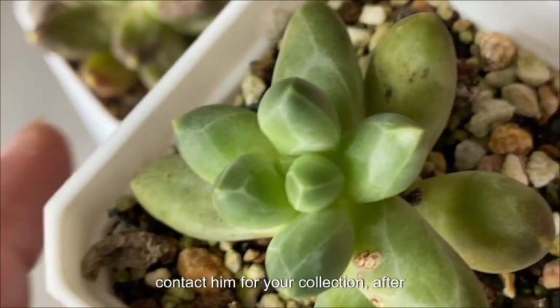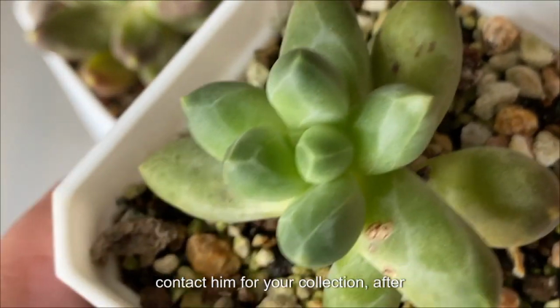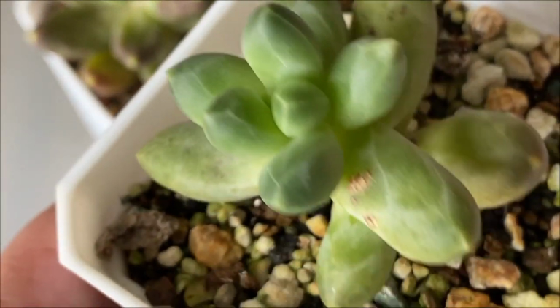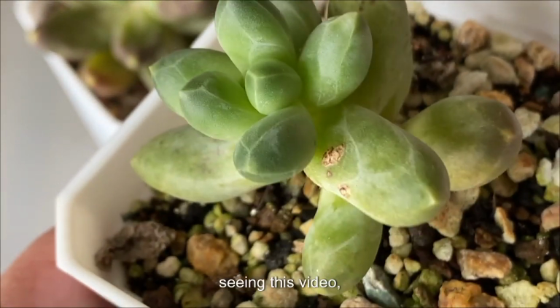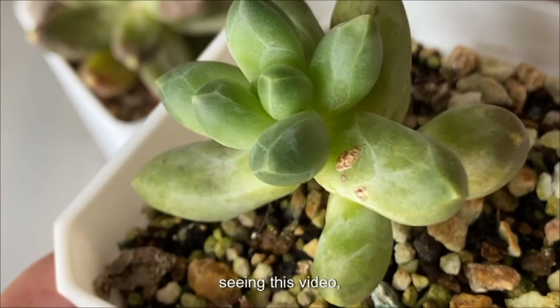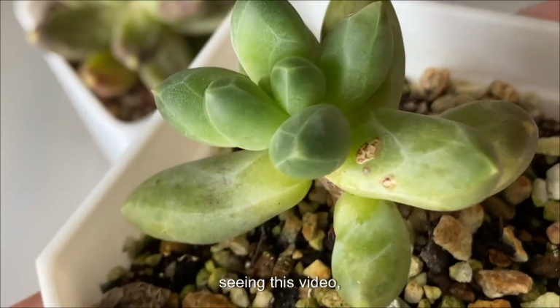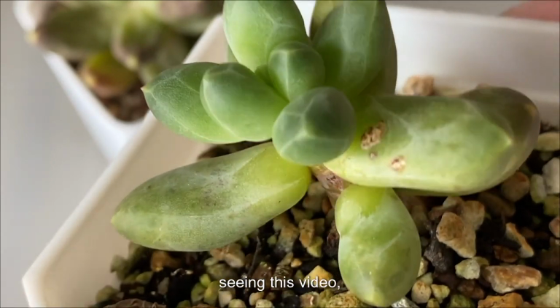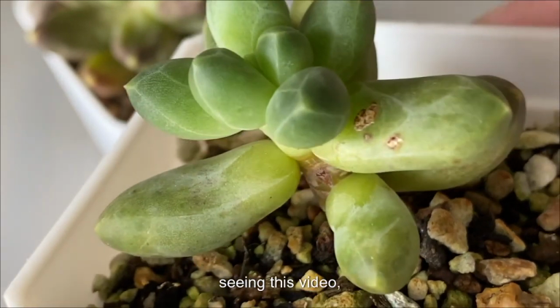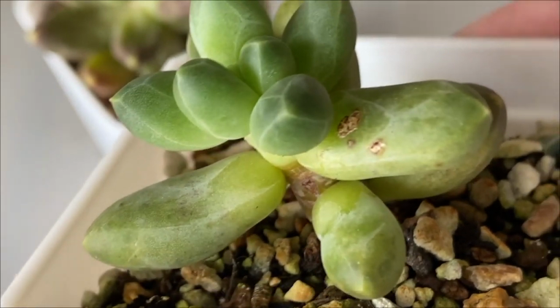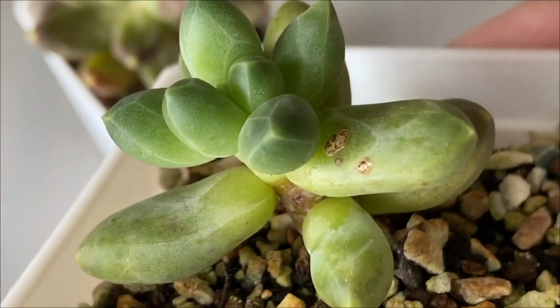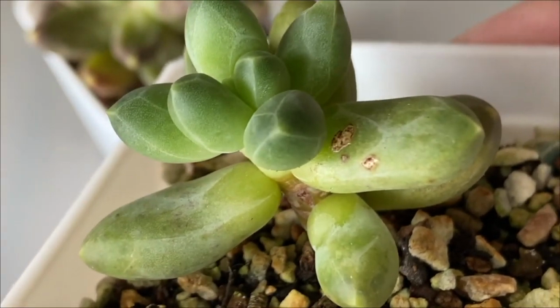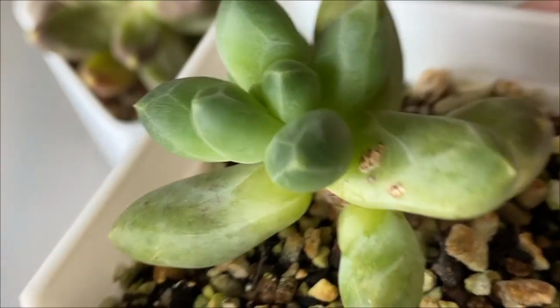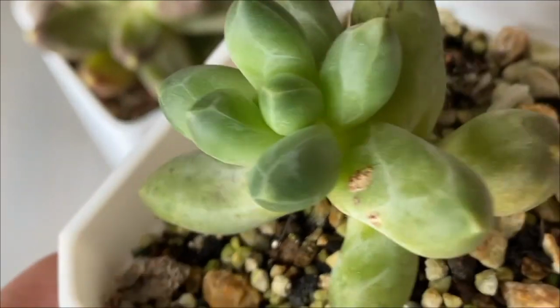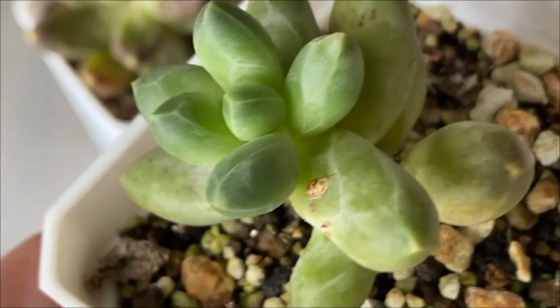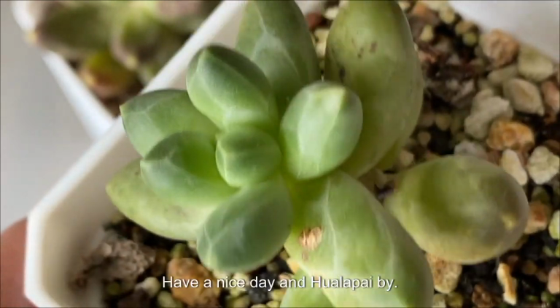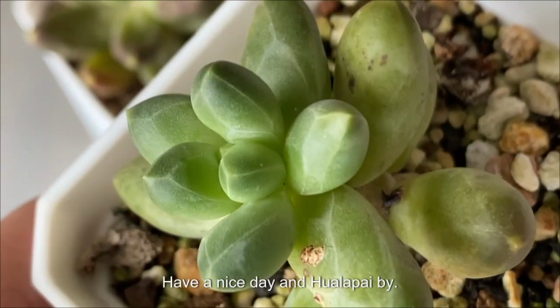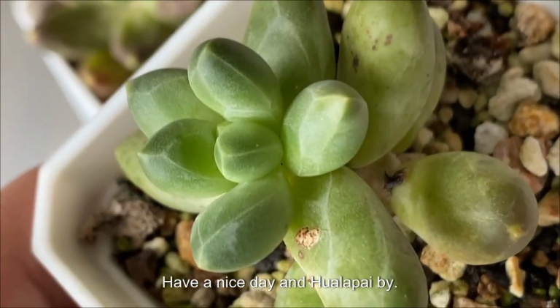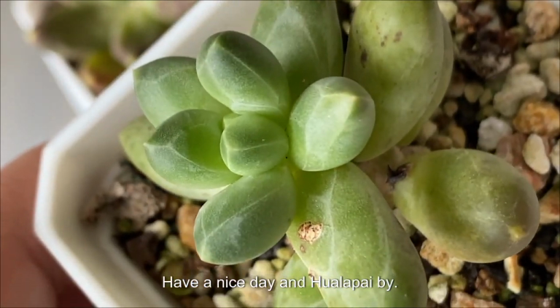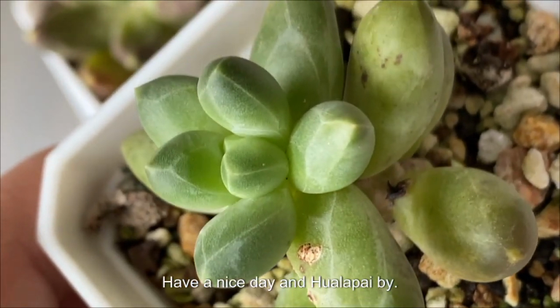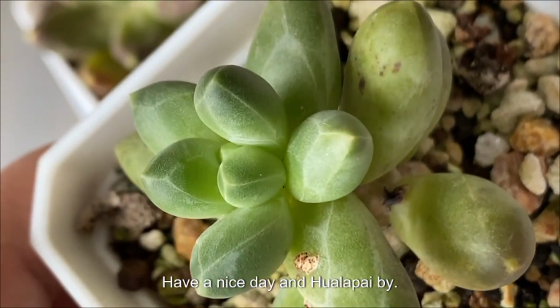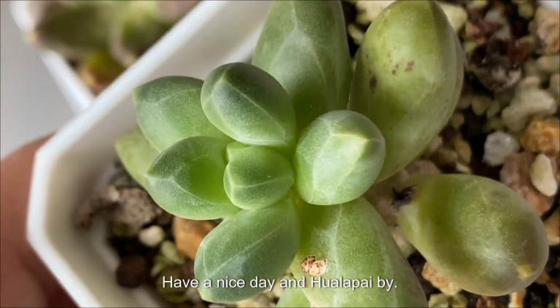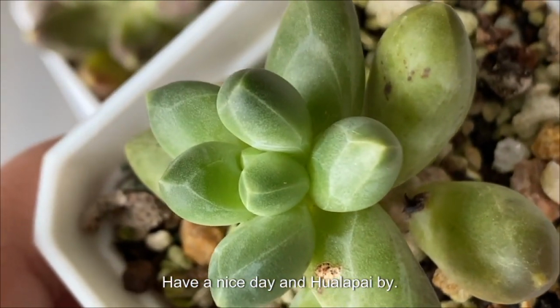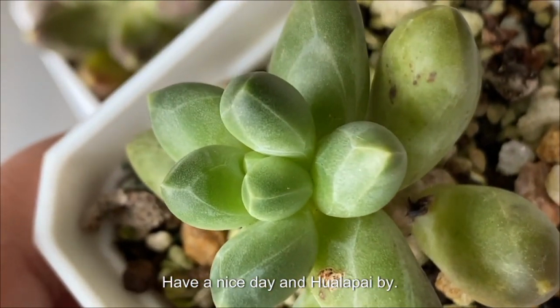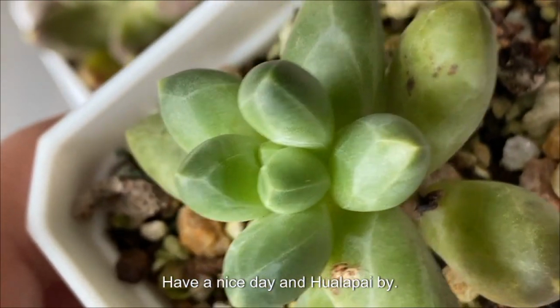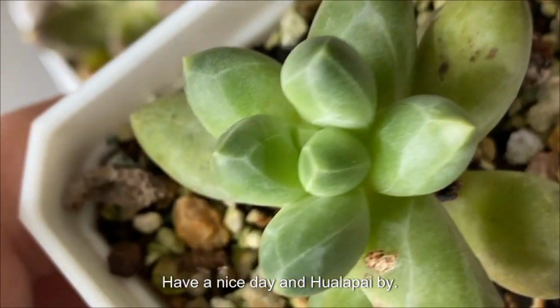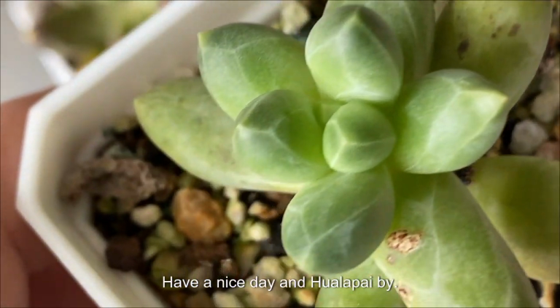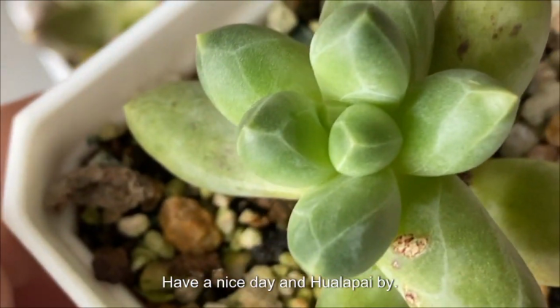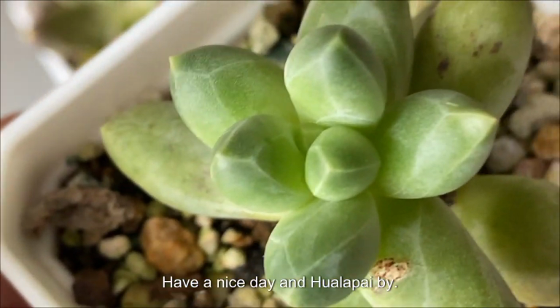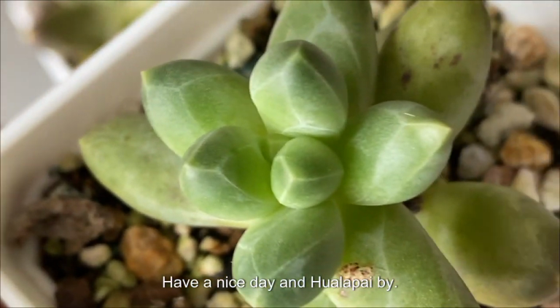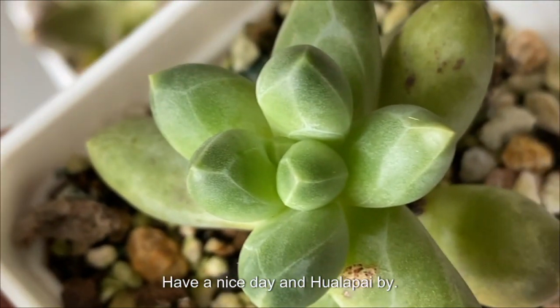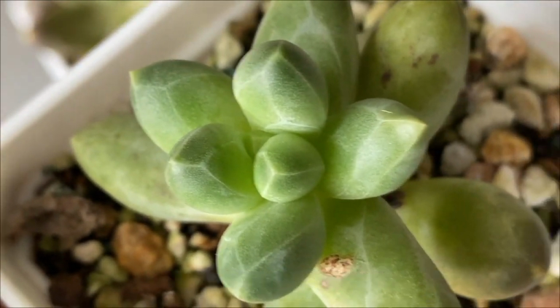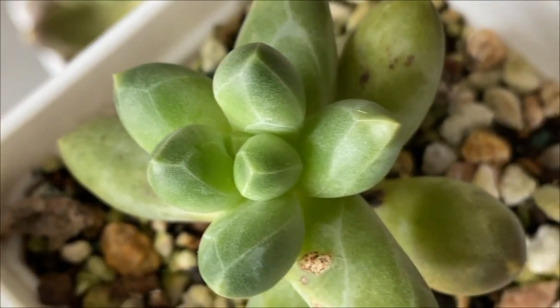After seeing this video, have a nice day and voilà — bye-bye!